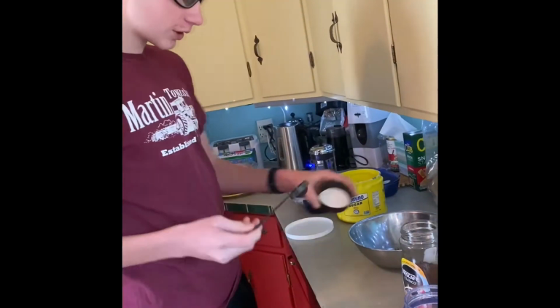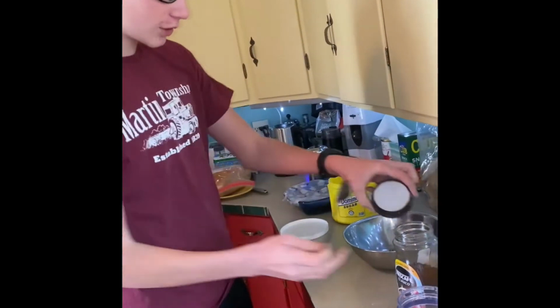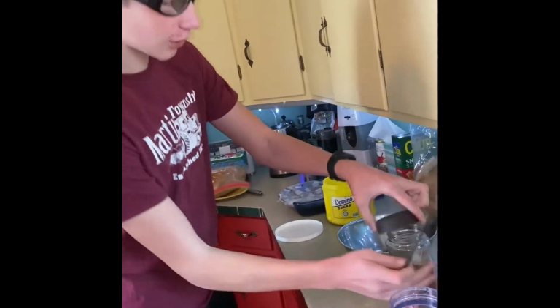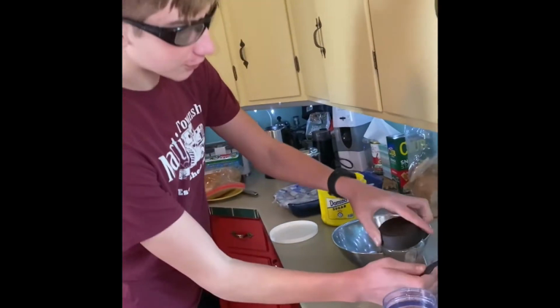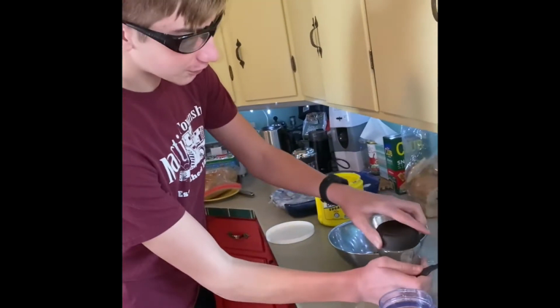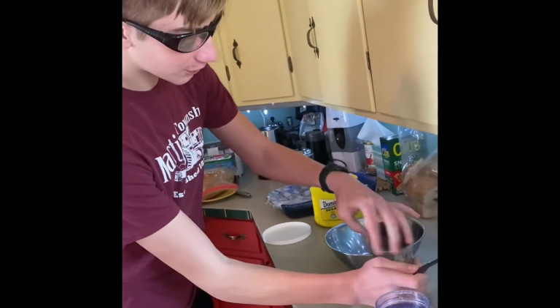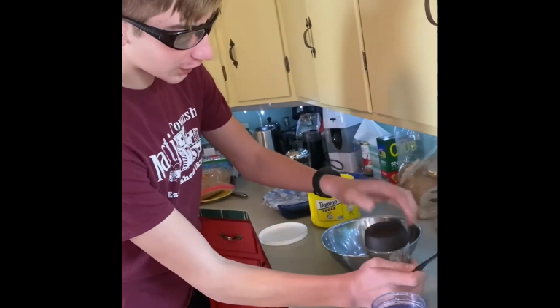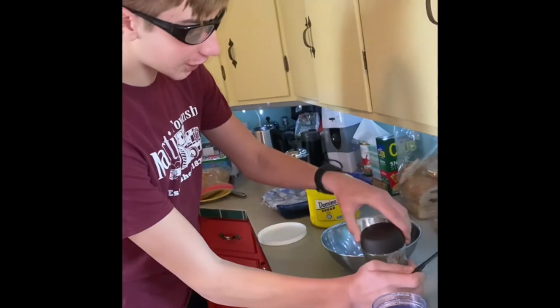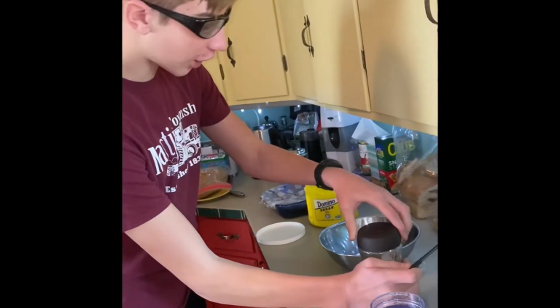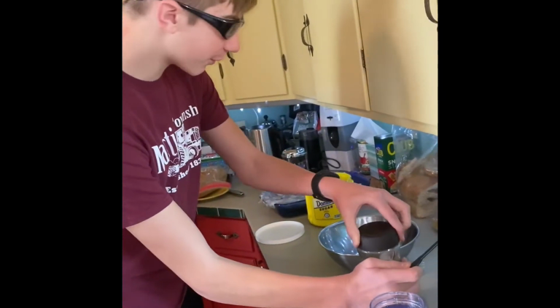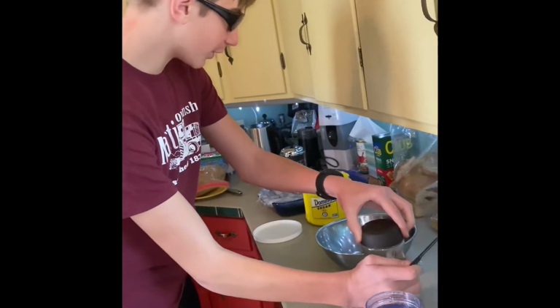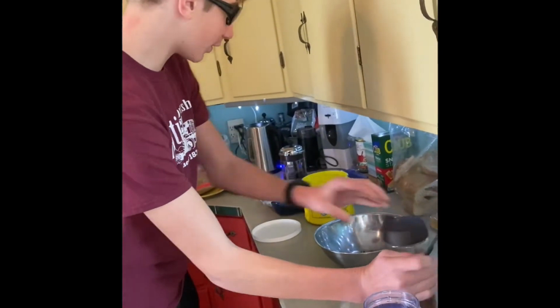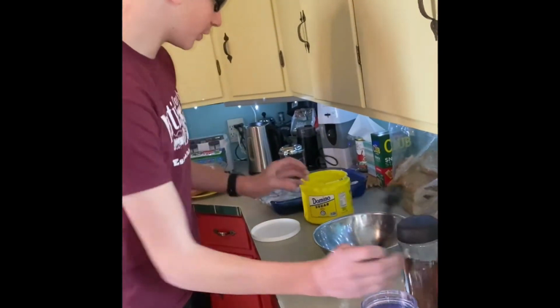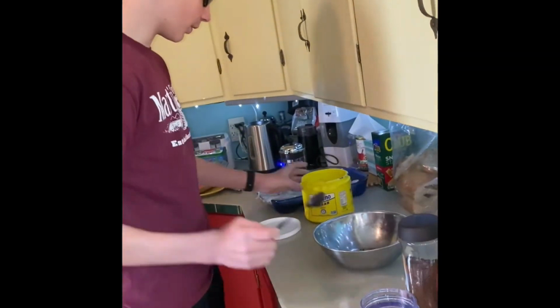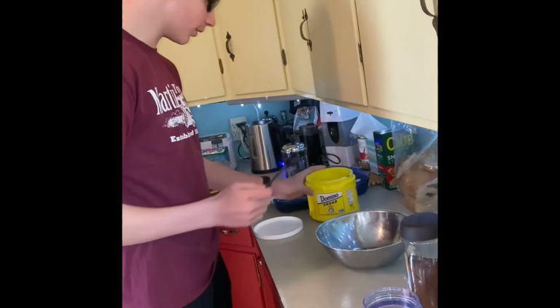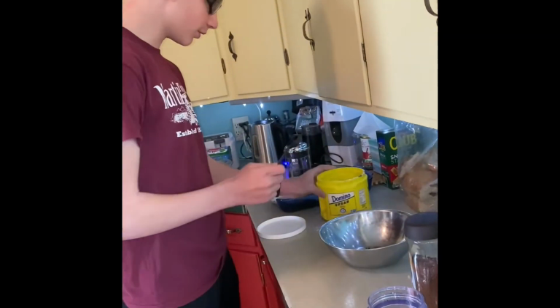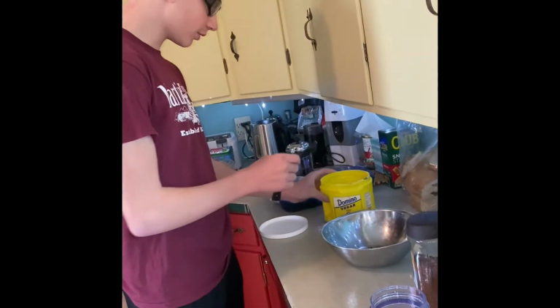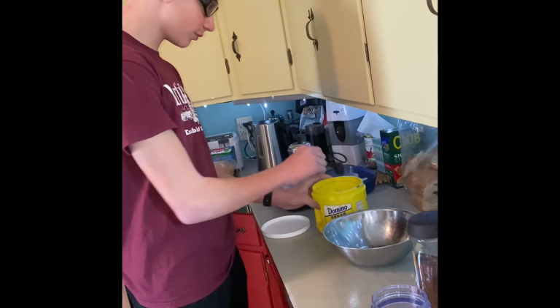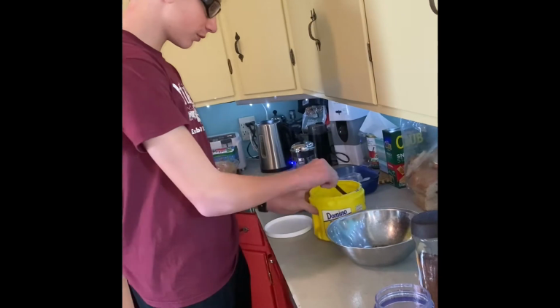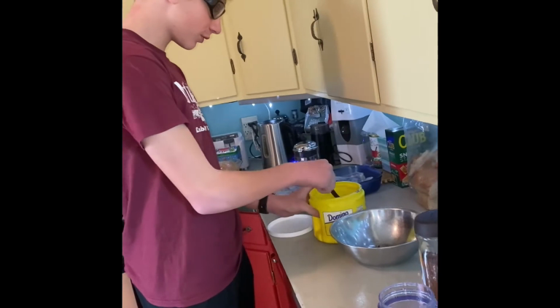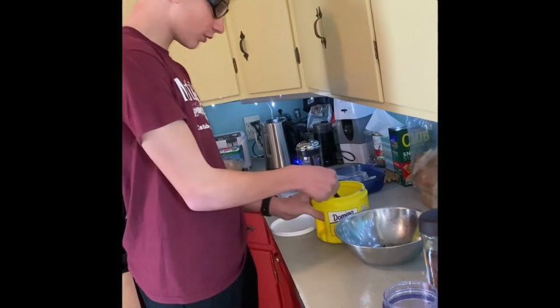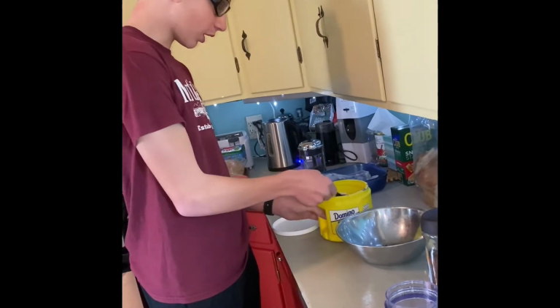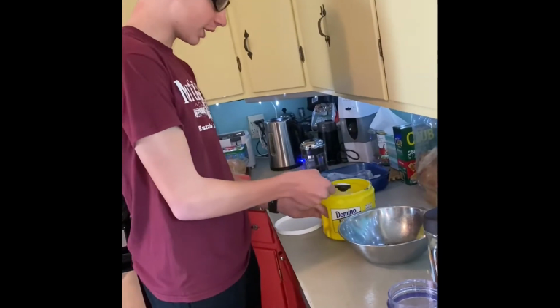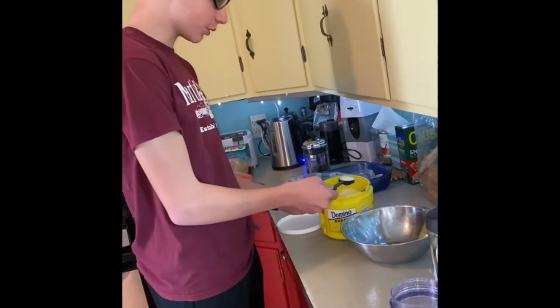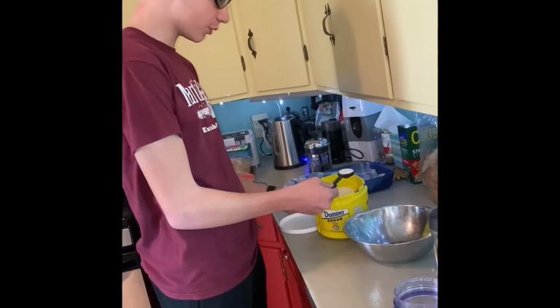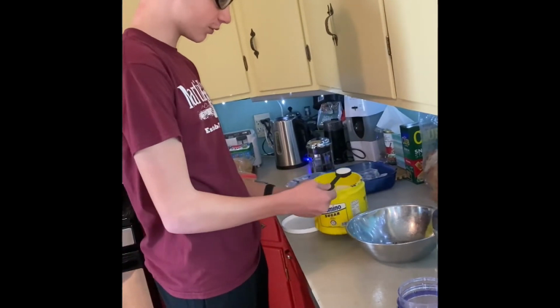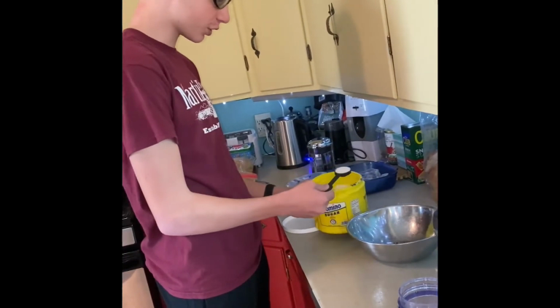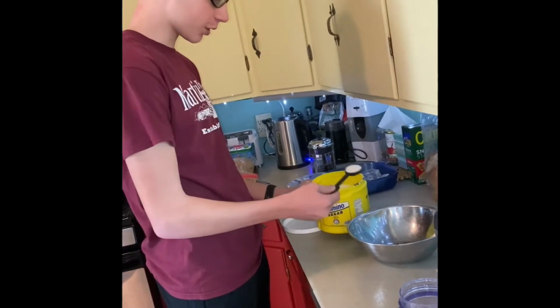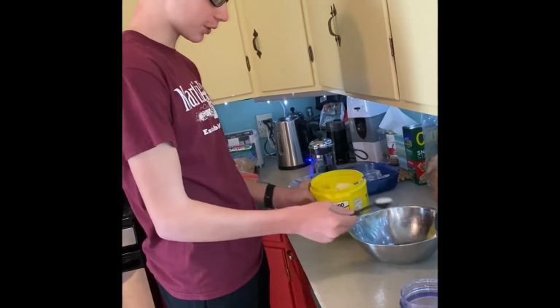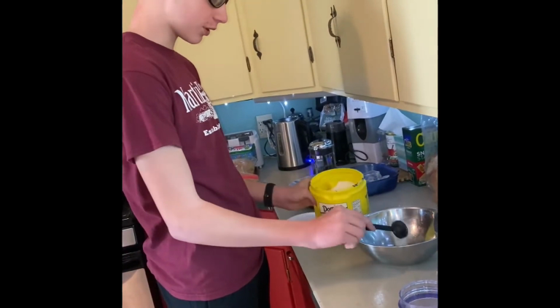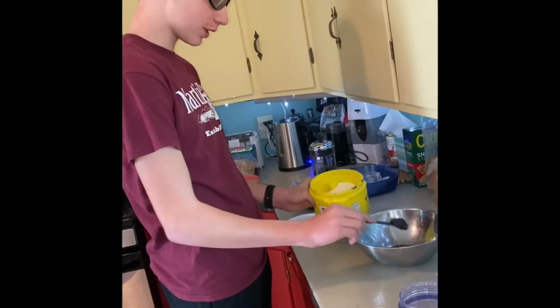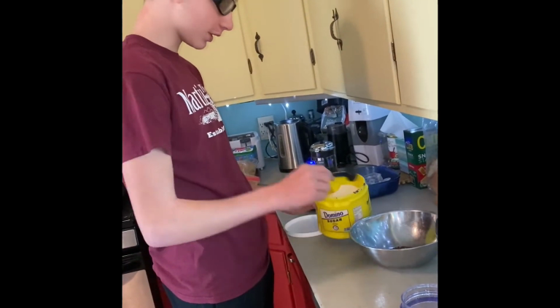So you got your coffee in there and then you put a tablespoon of sugar per serving in there.